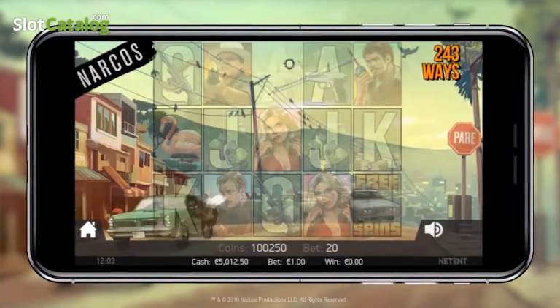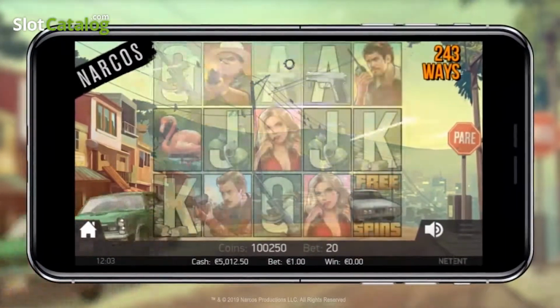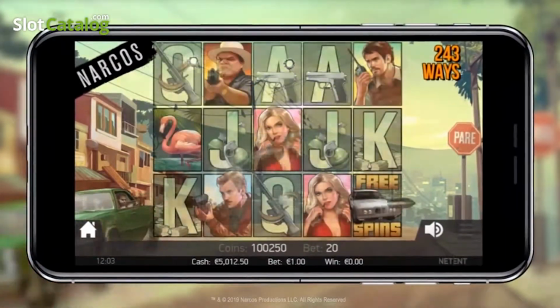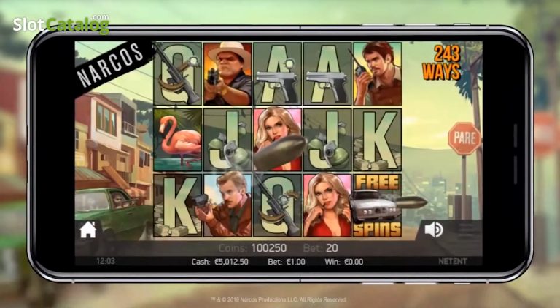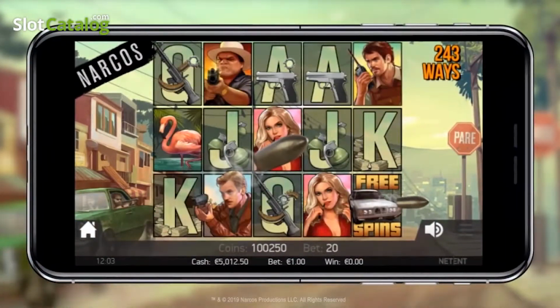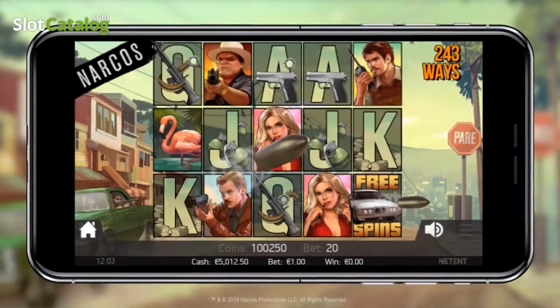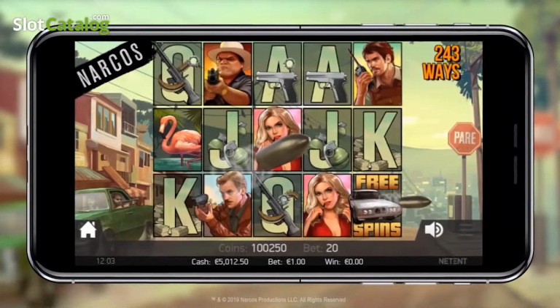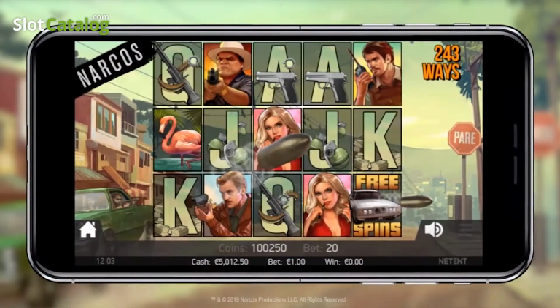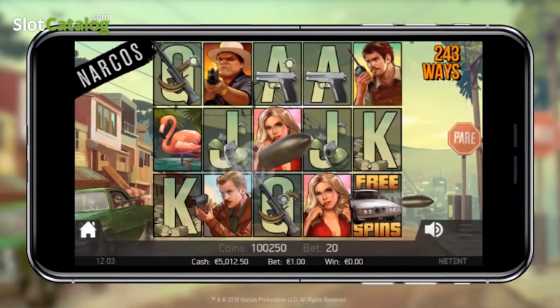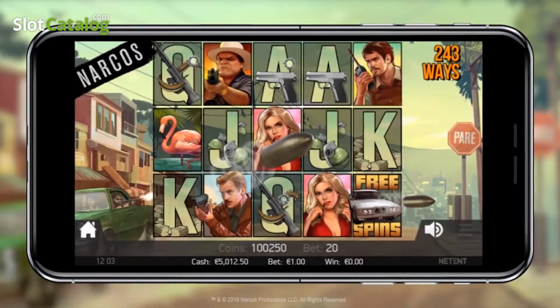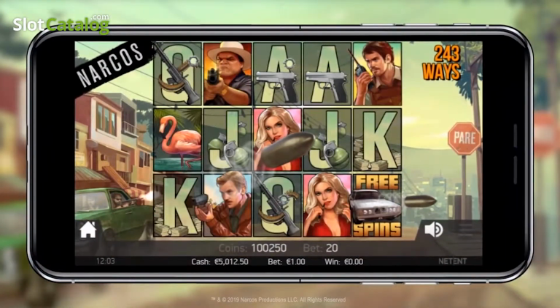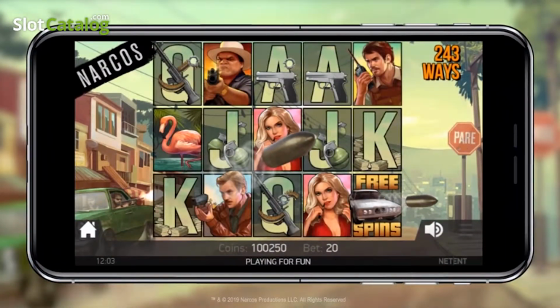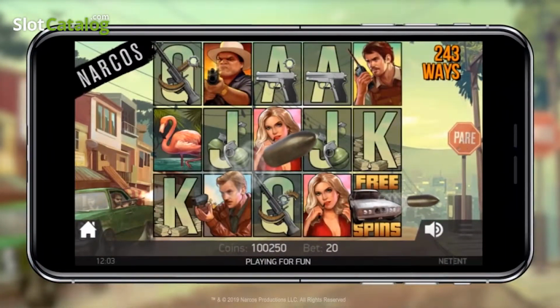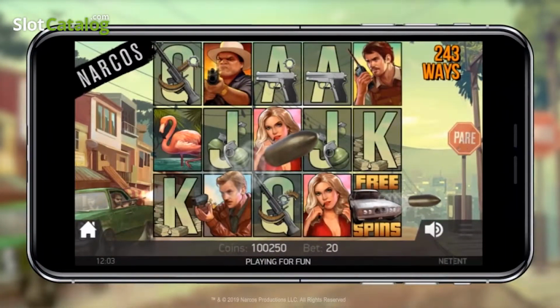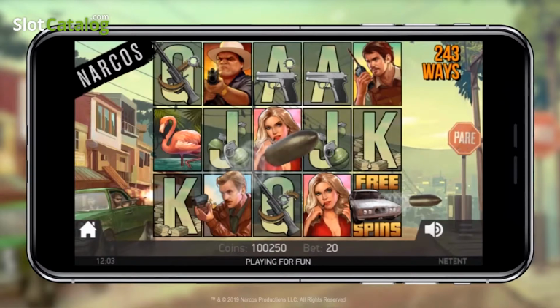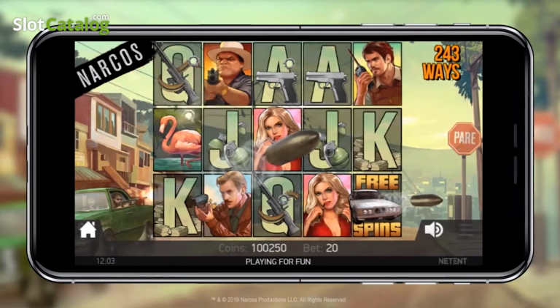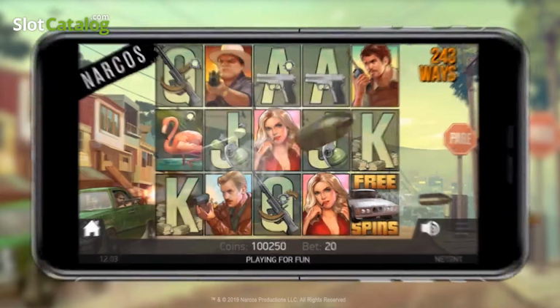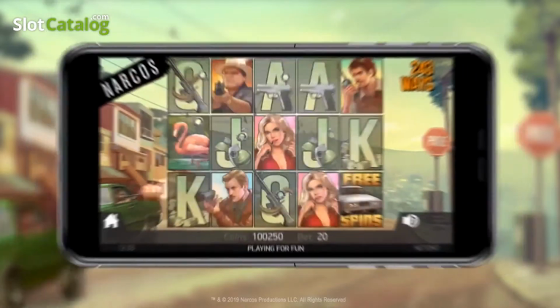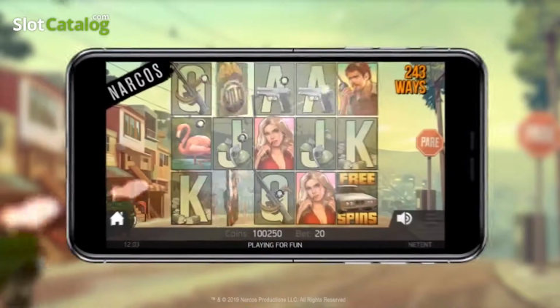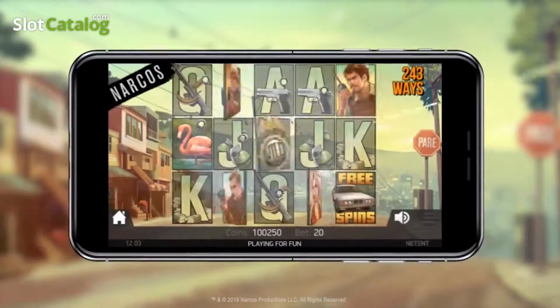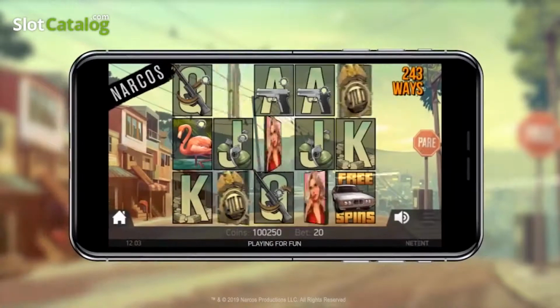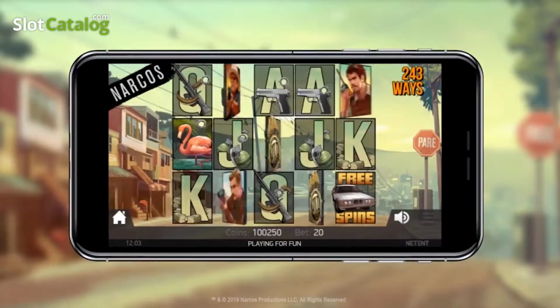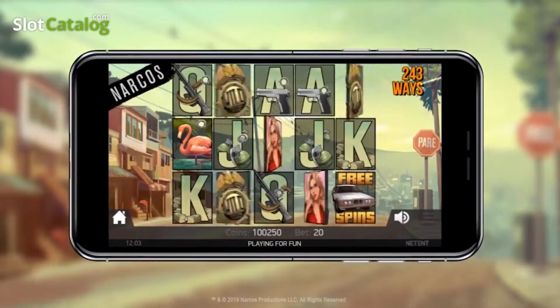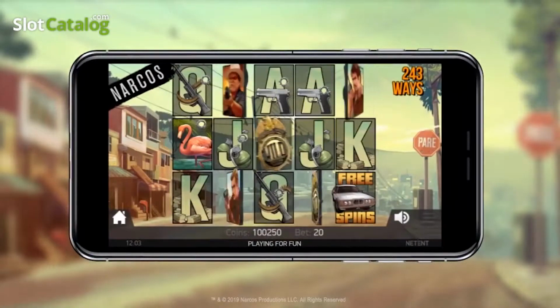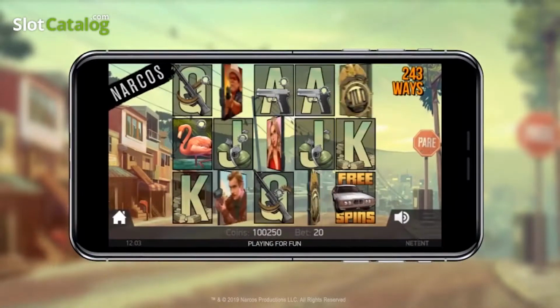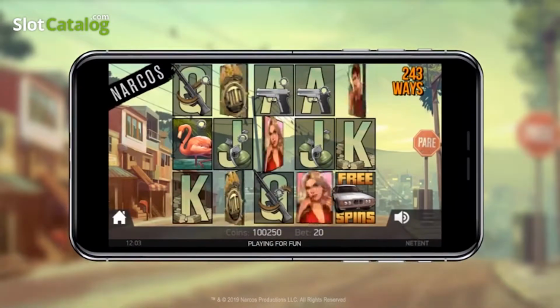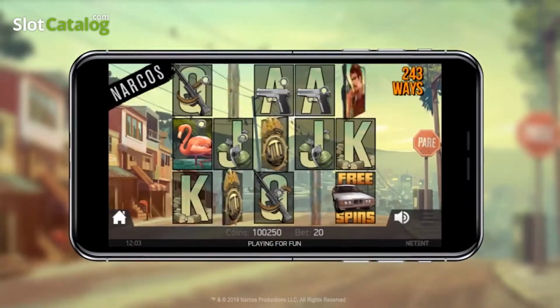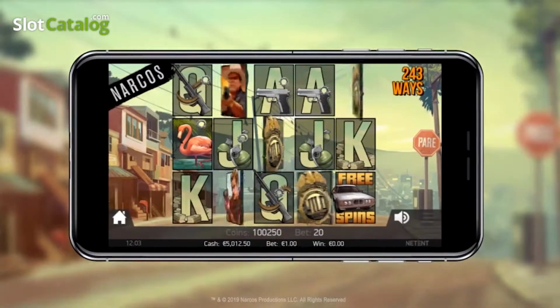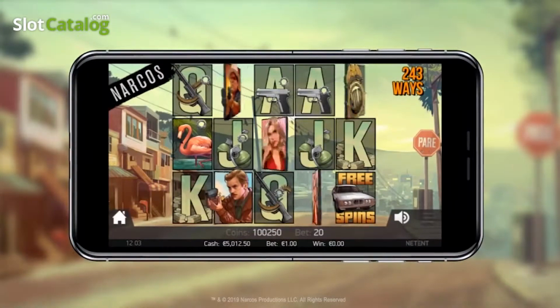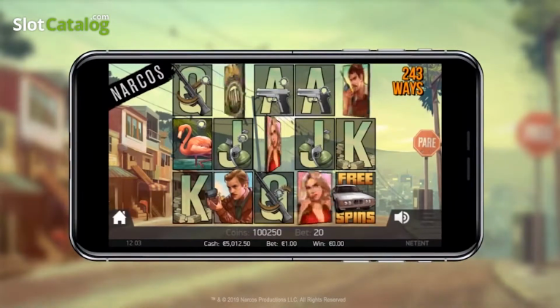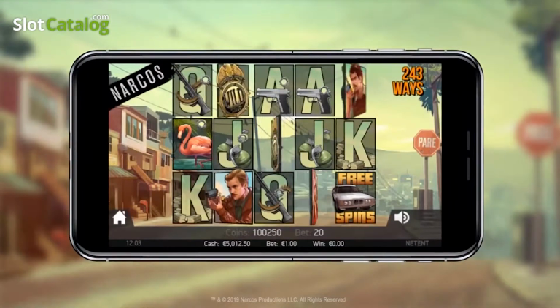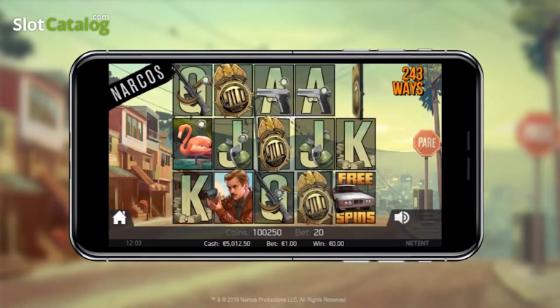The Drive-by feature transforms some of the high-value symbols into wild symbols.